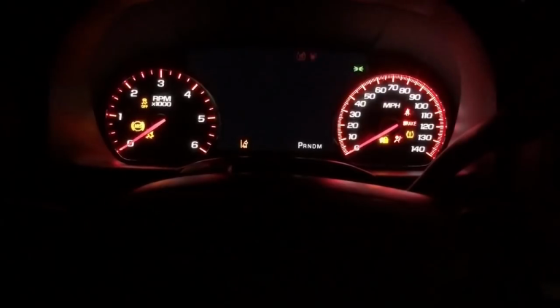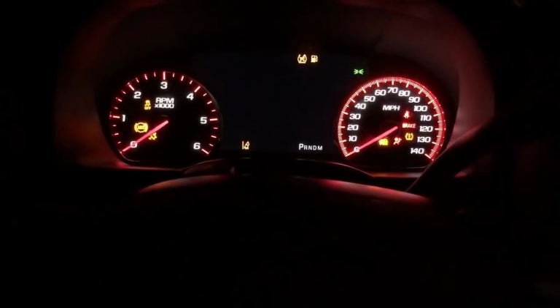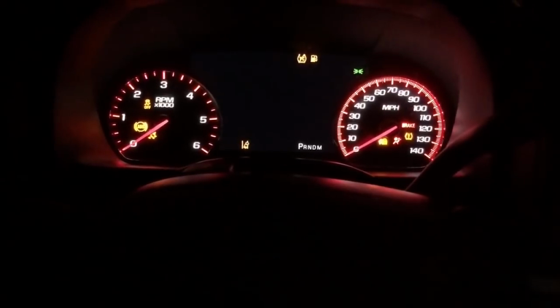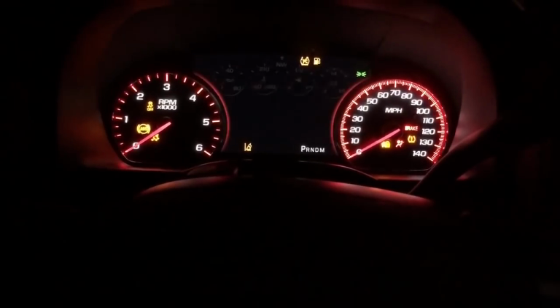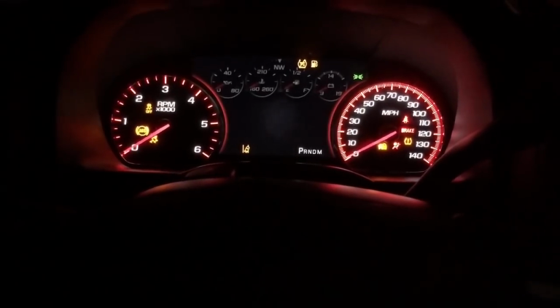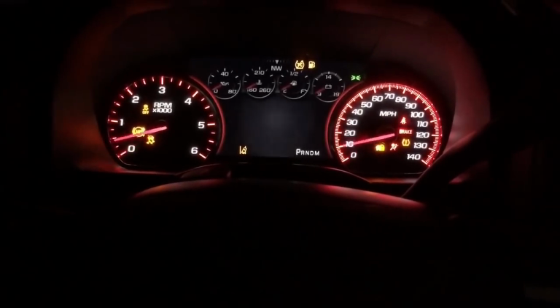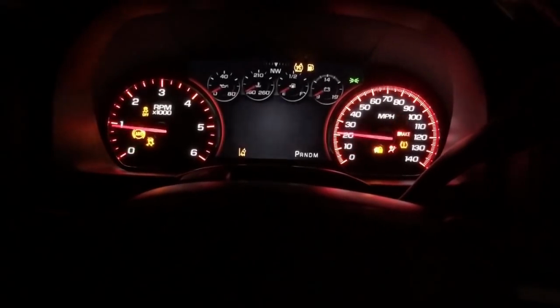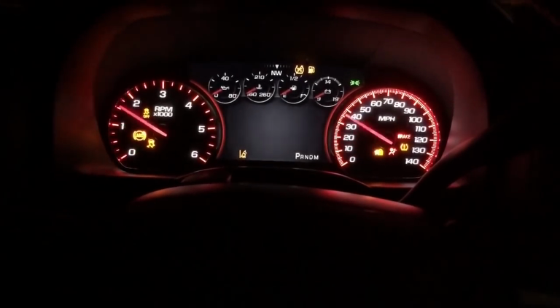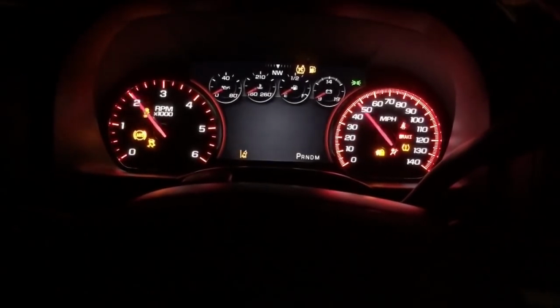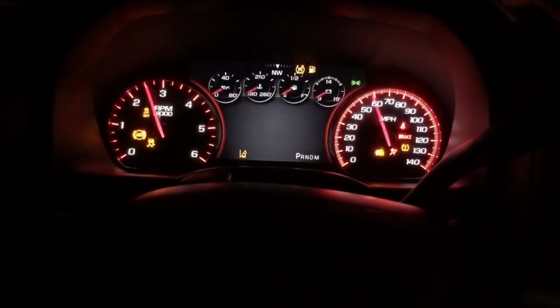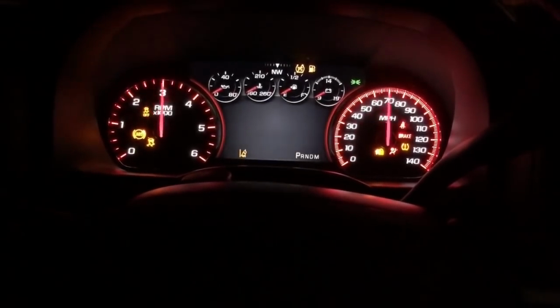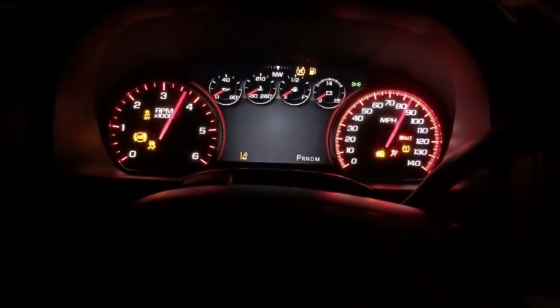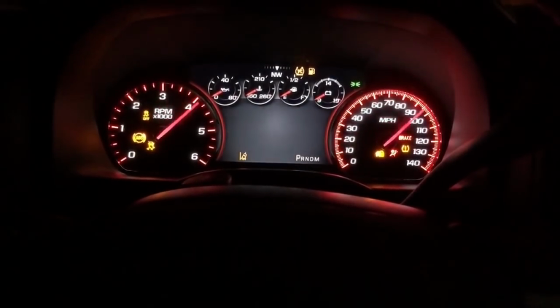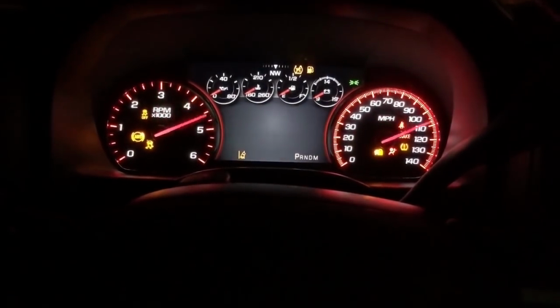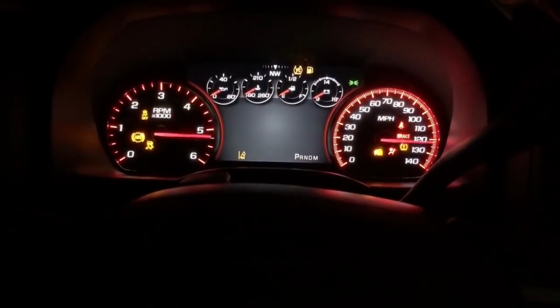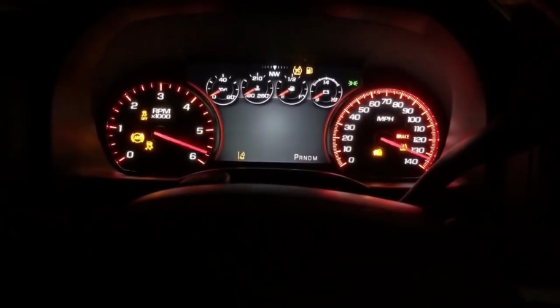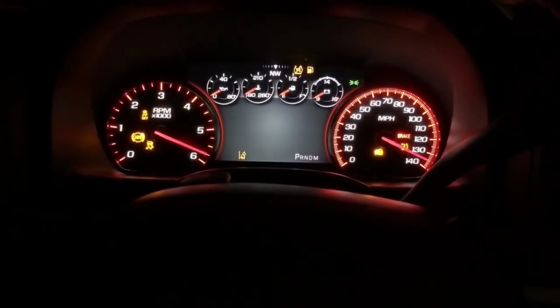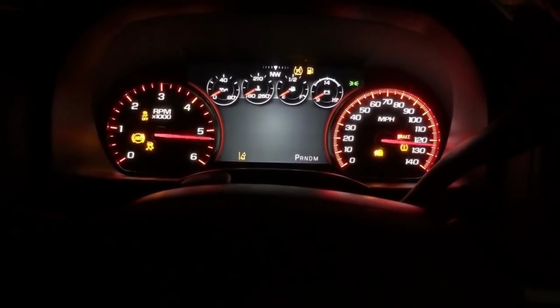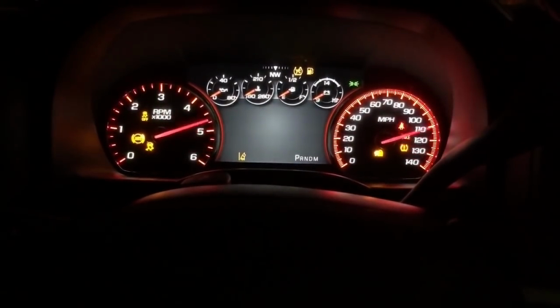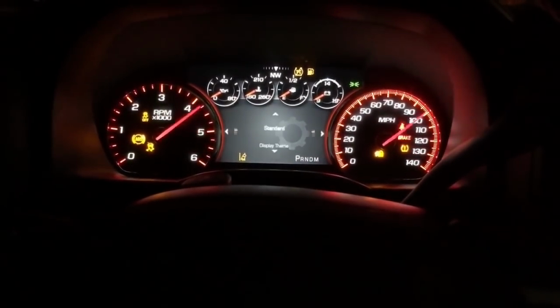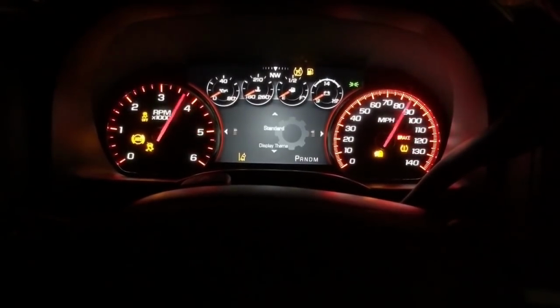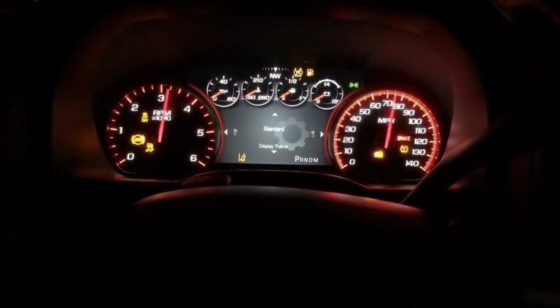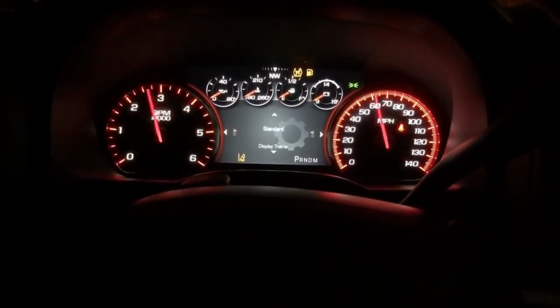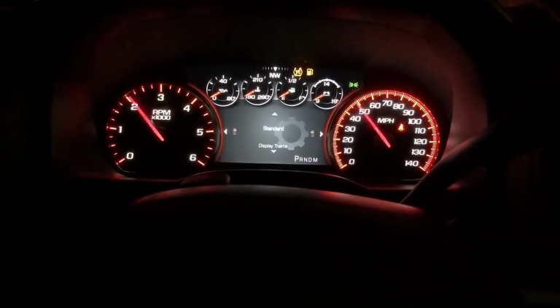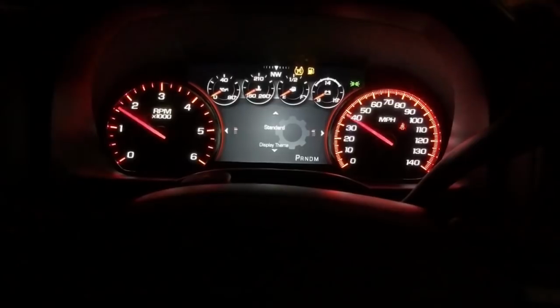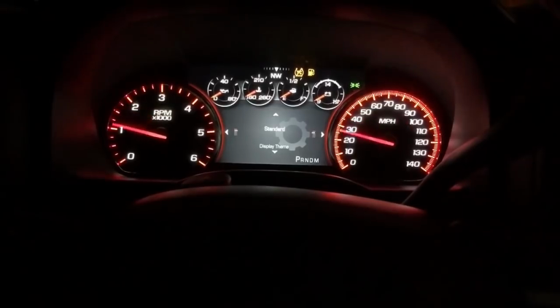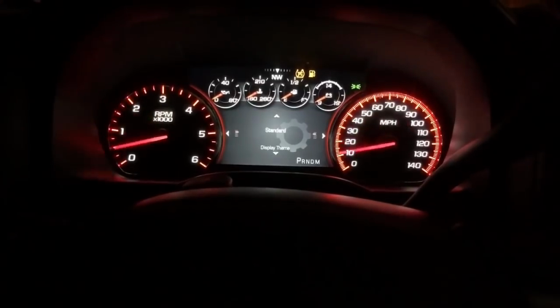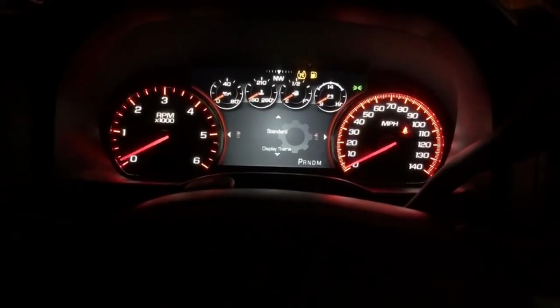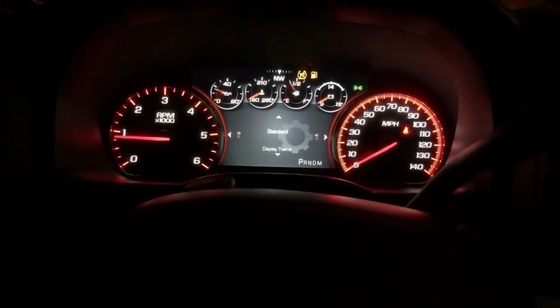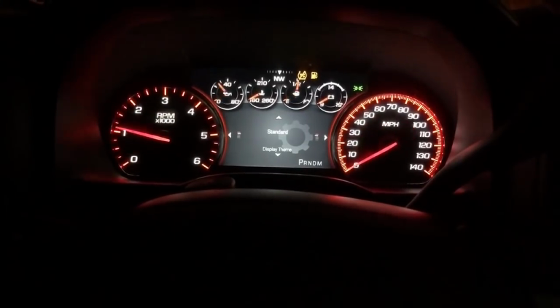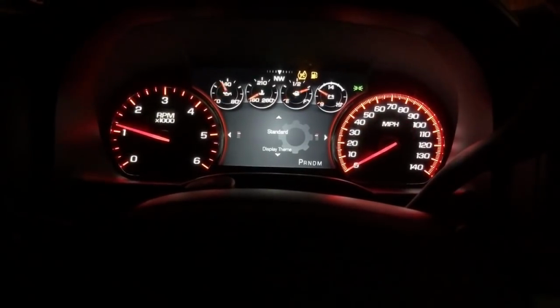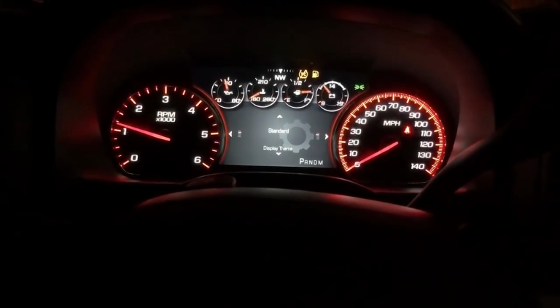And that's a wrap — programming a 2015 GMC Sierra Denali.